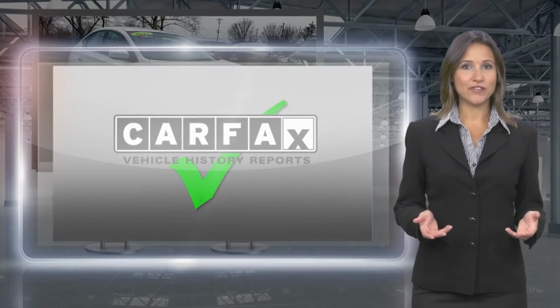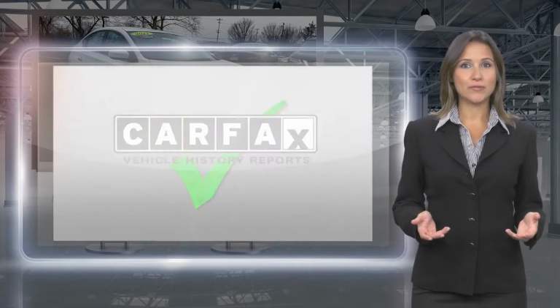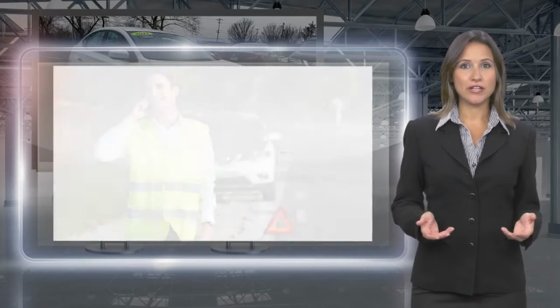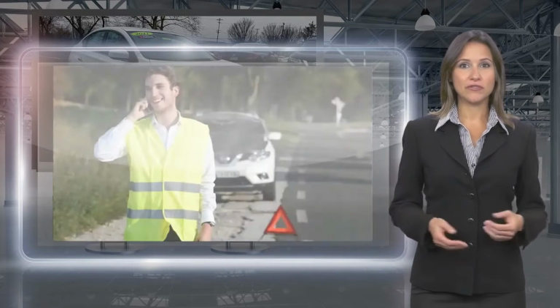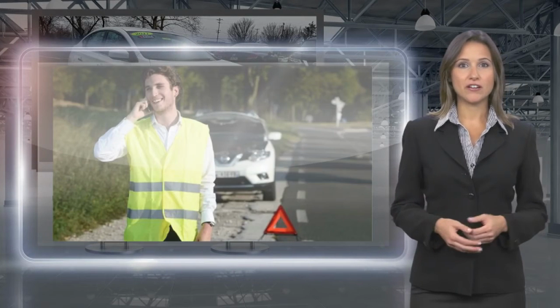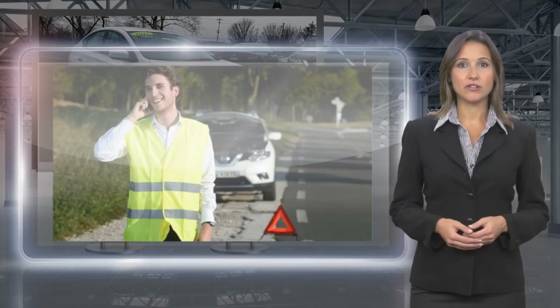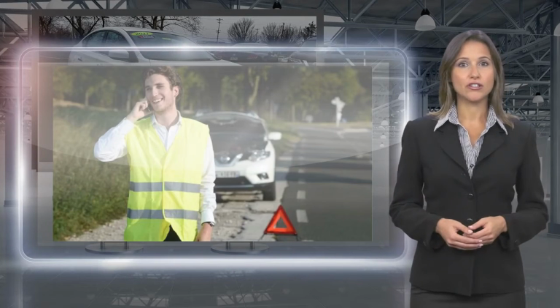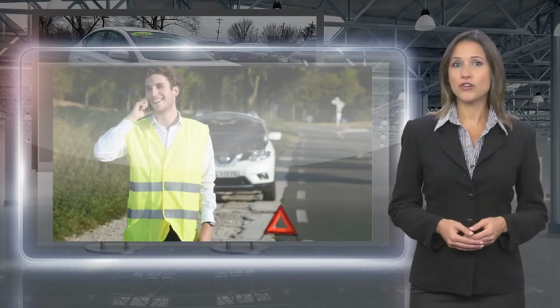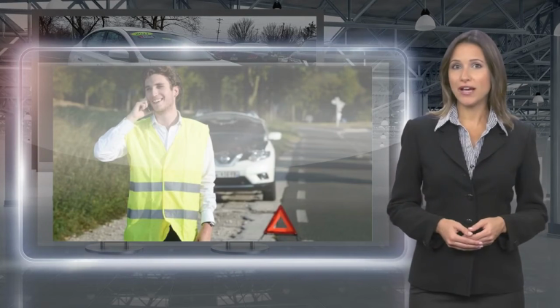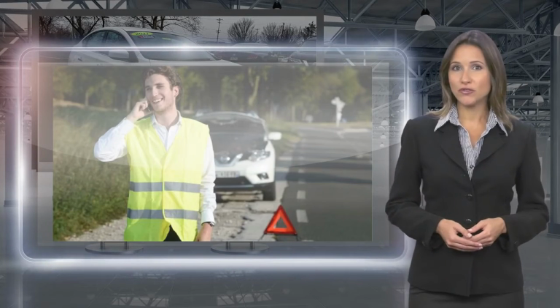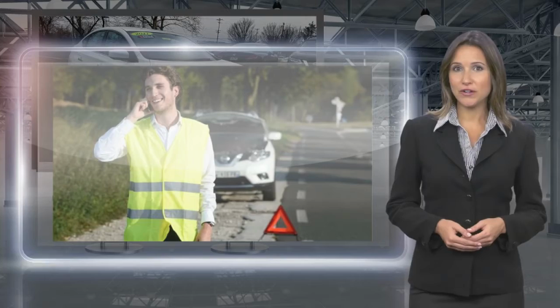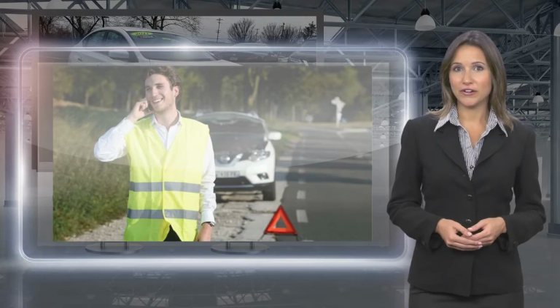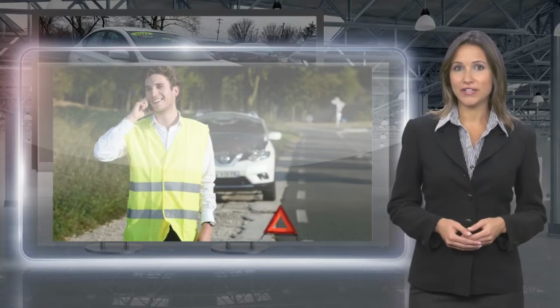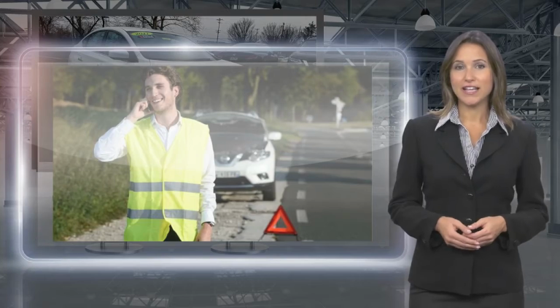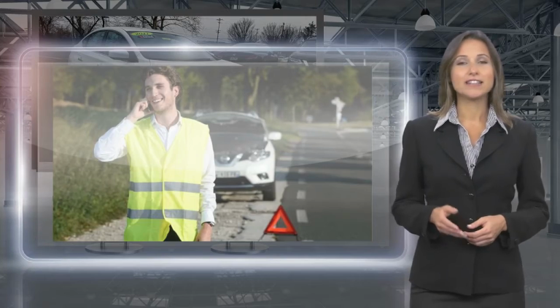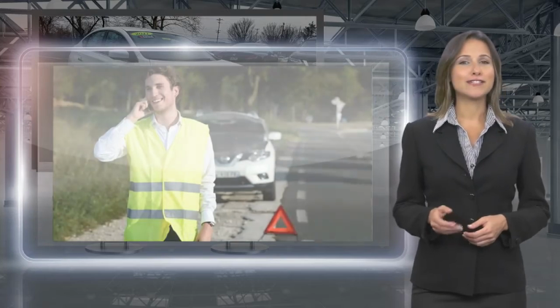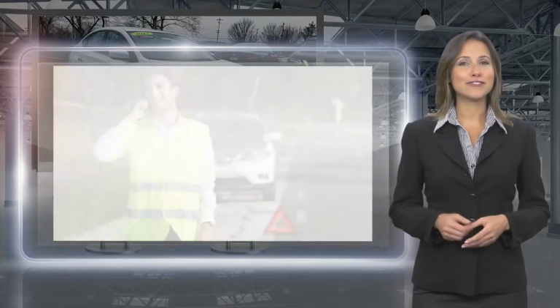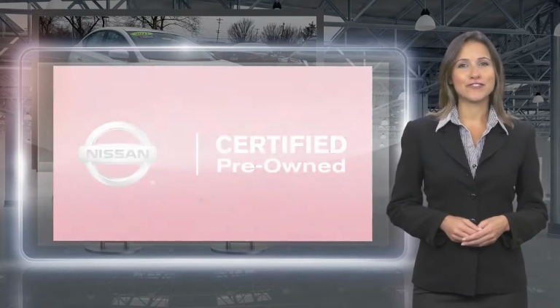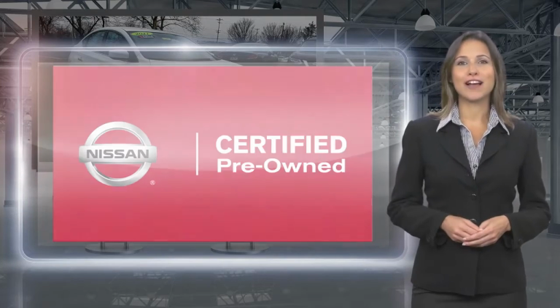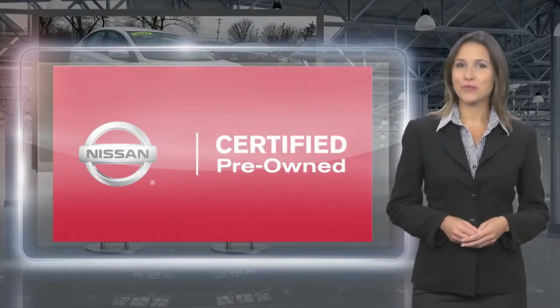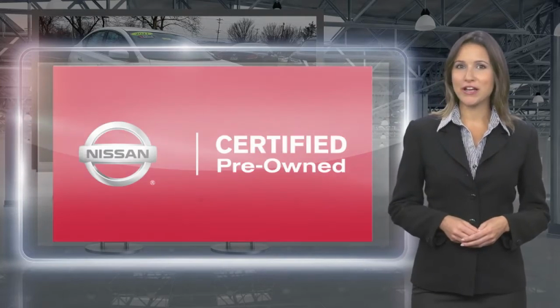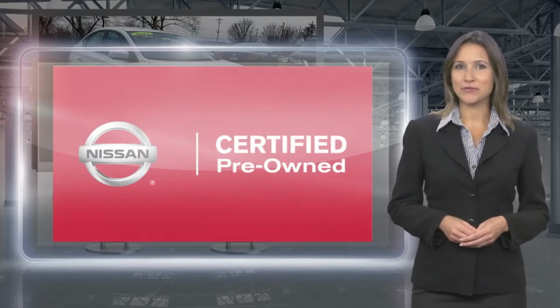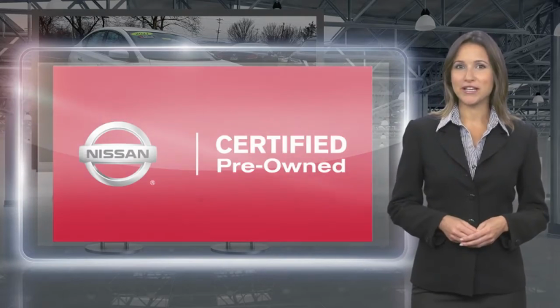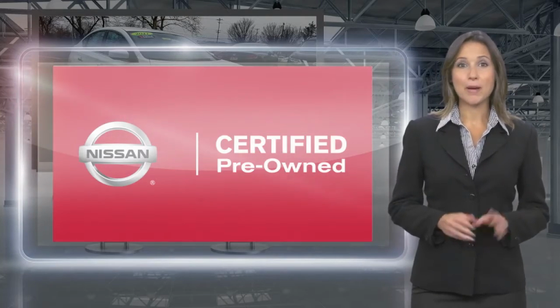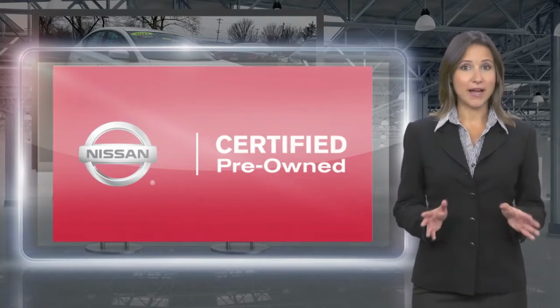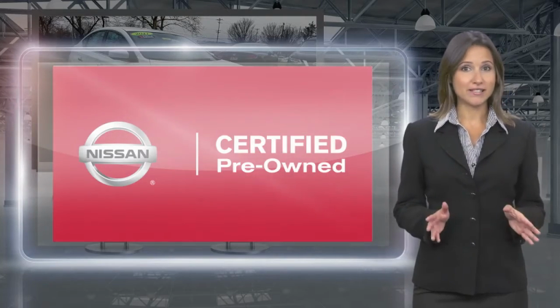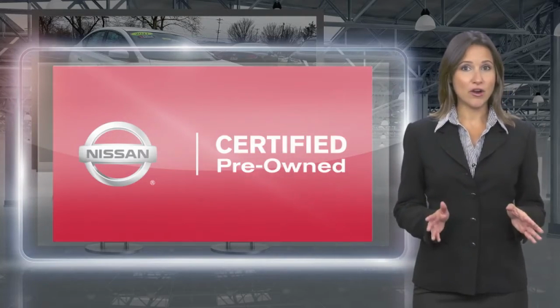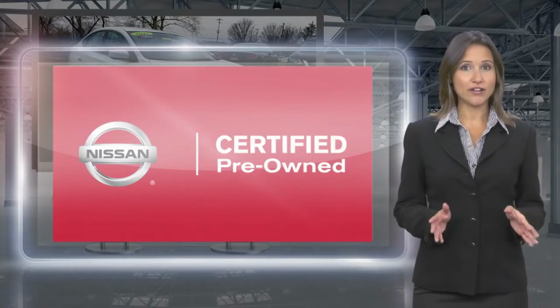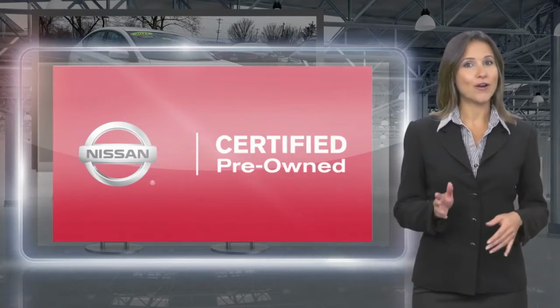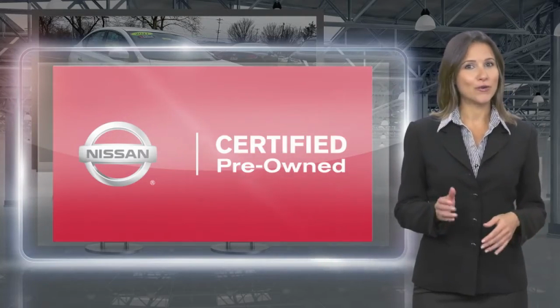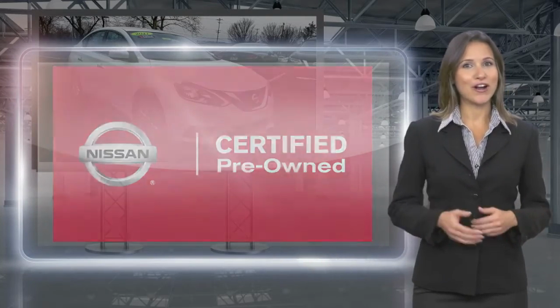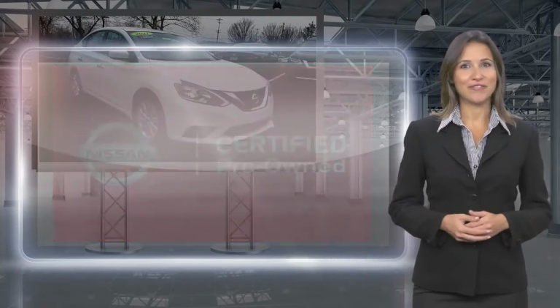You don't have to wonder. Nissan certified pre-owned. Buy smart. Own confidence.